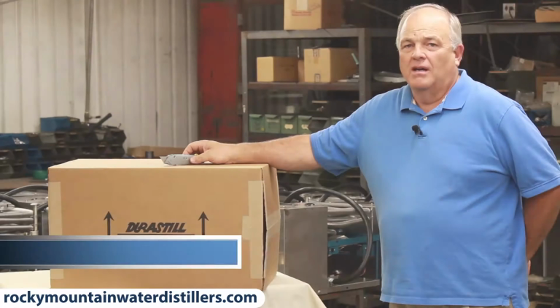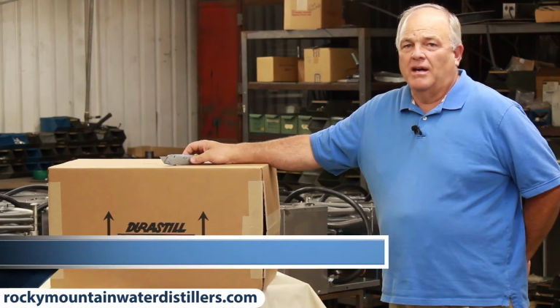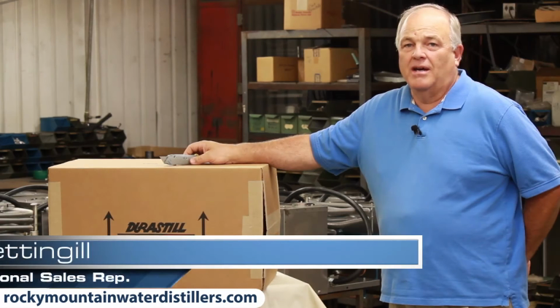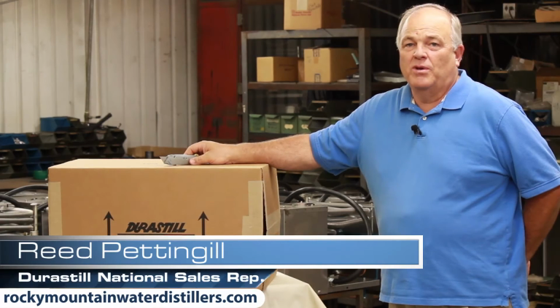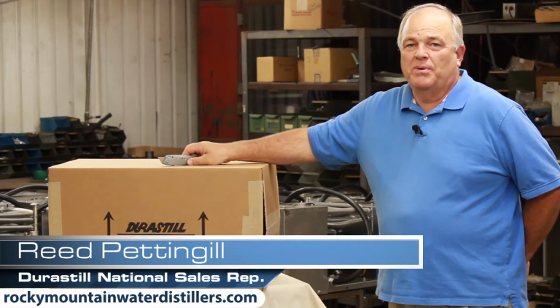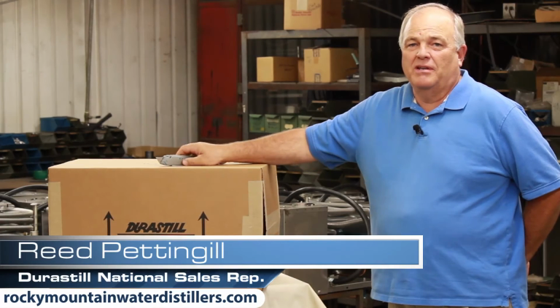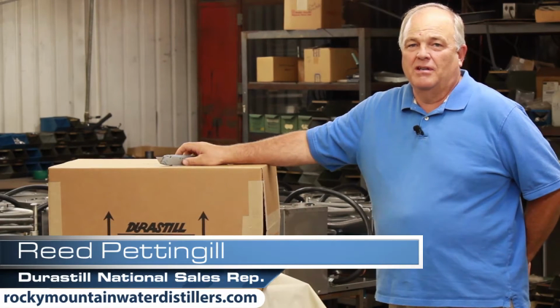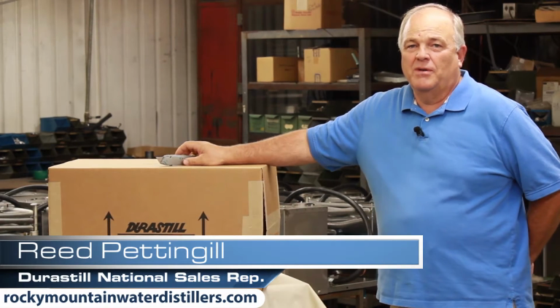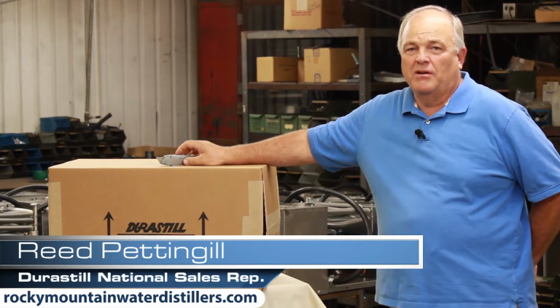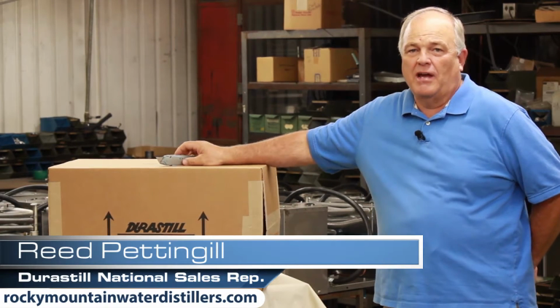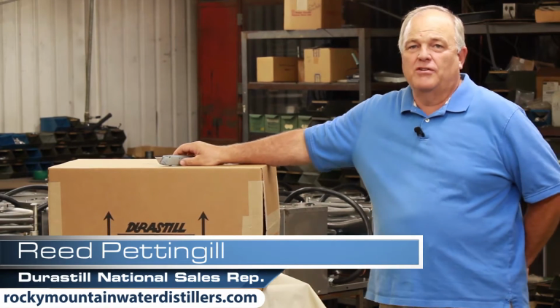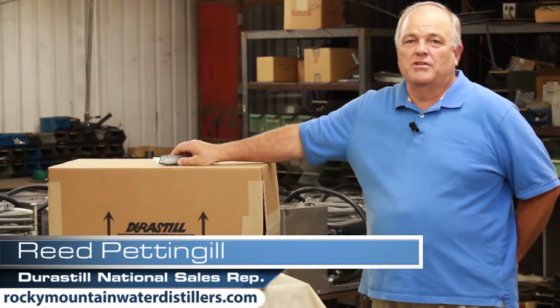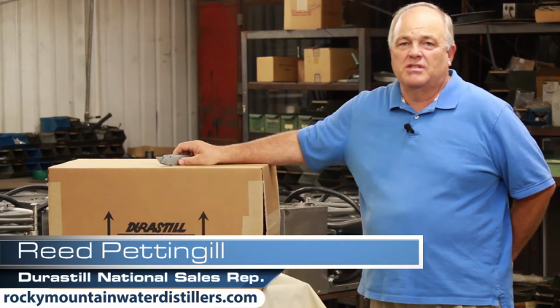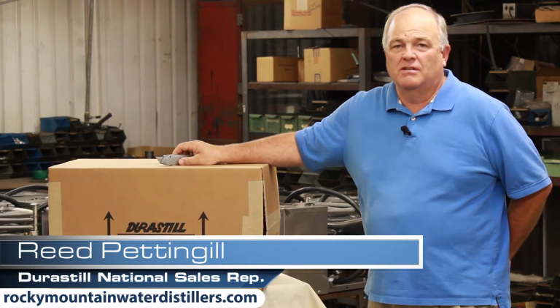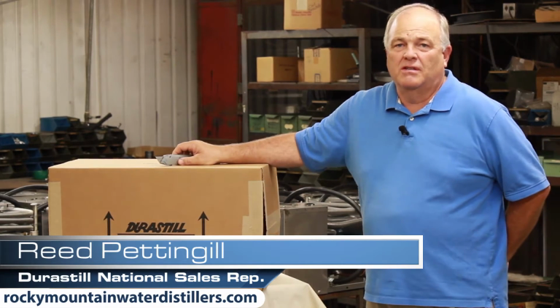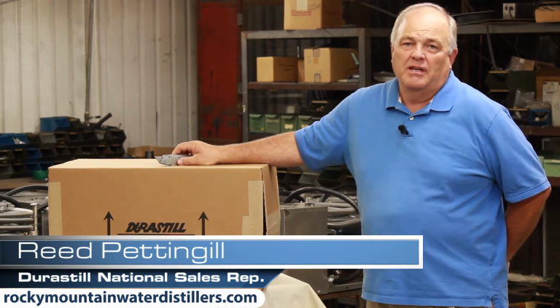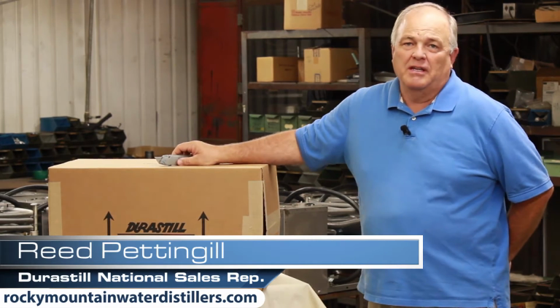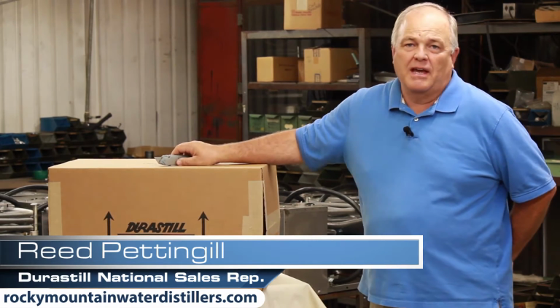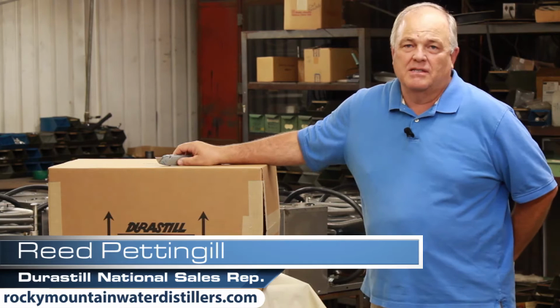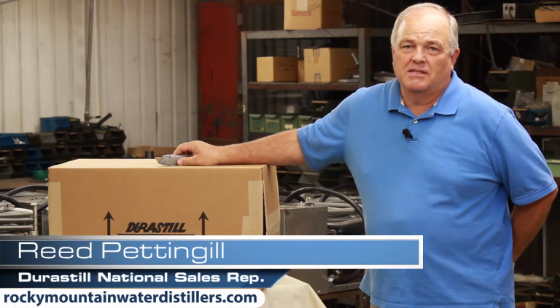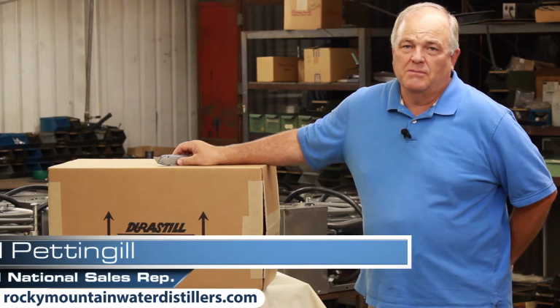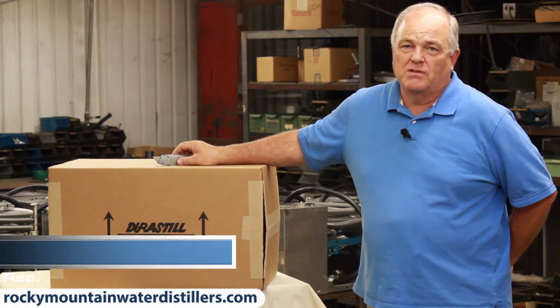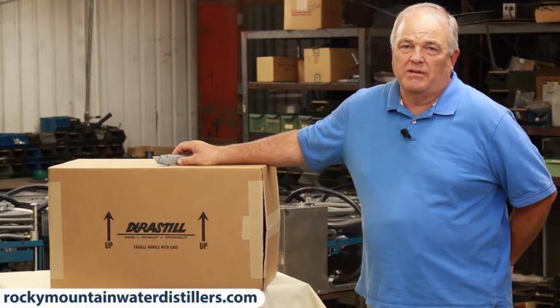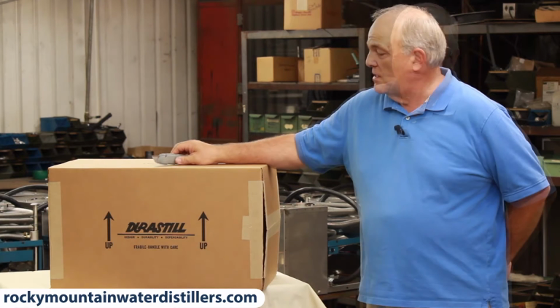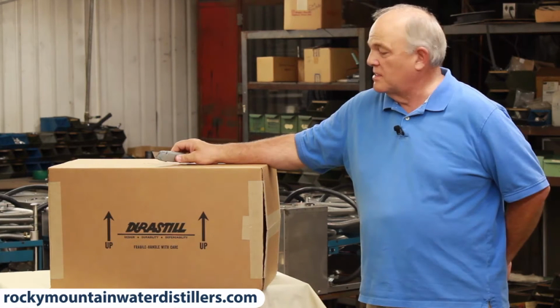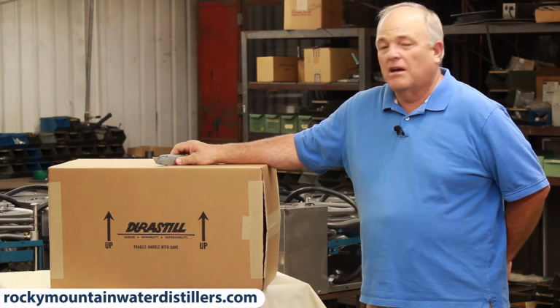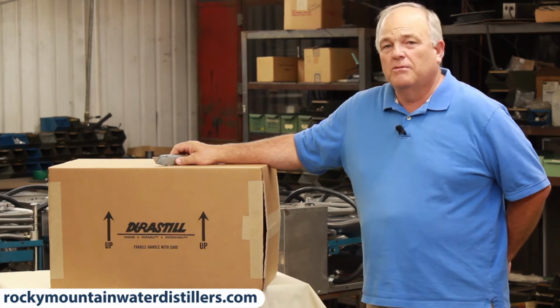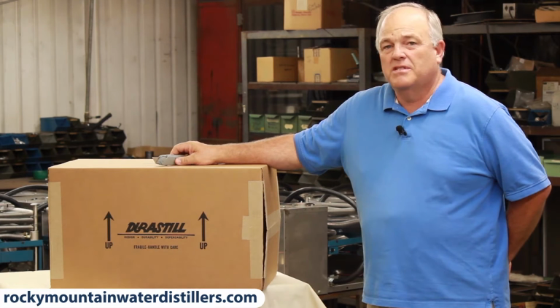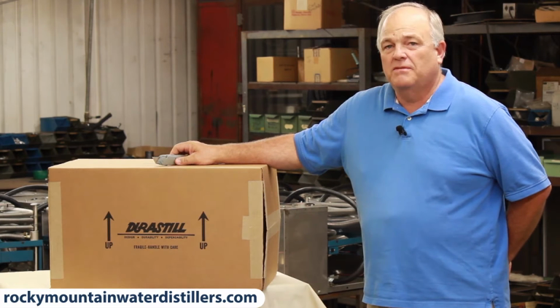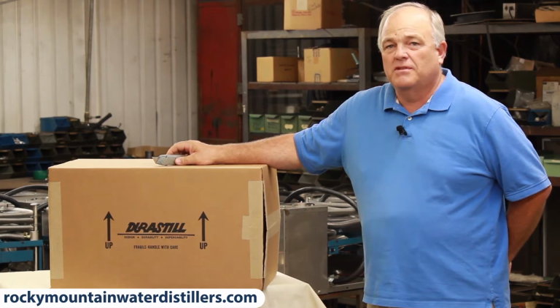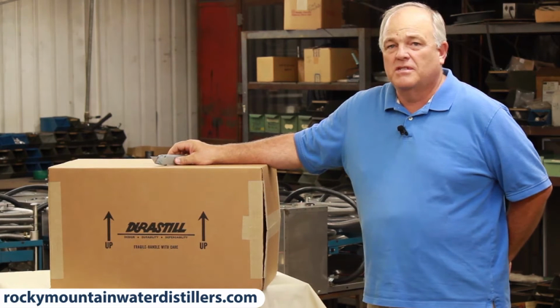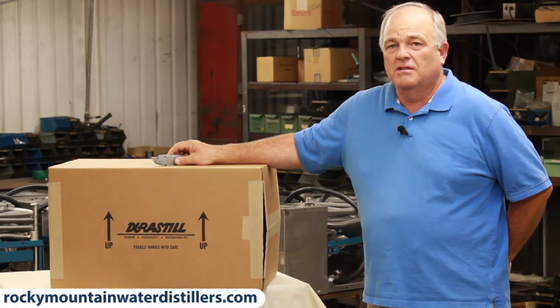Hi, I'm Reed Pettengill. I'm here at Durastill in Kansas City, Missouri. This is how you receive your distiller.